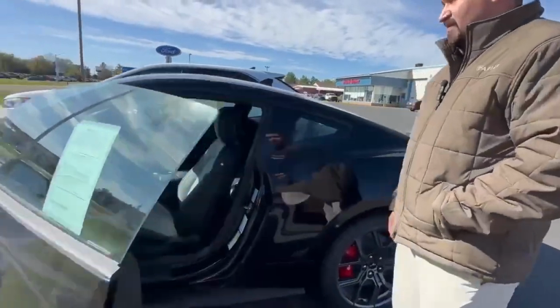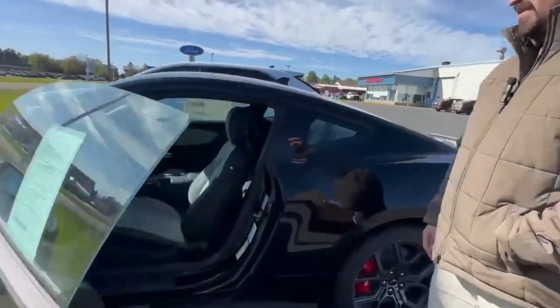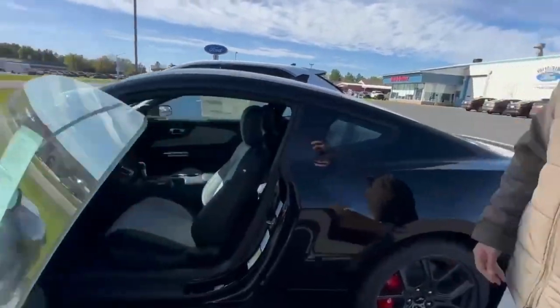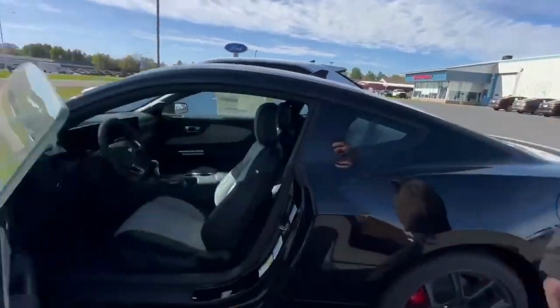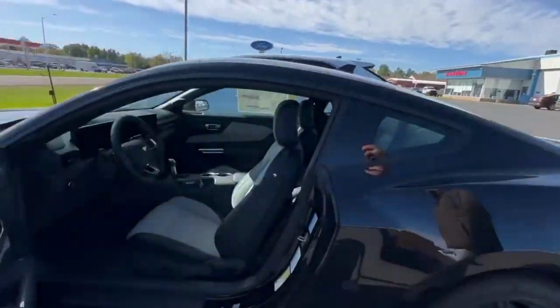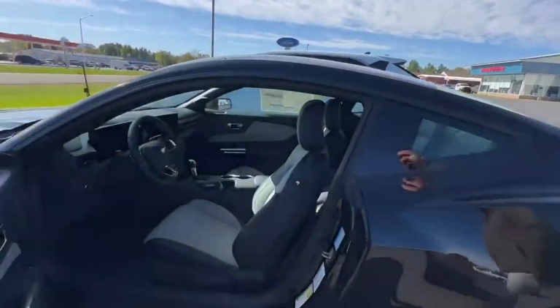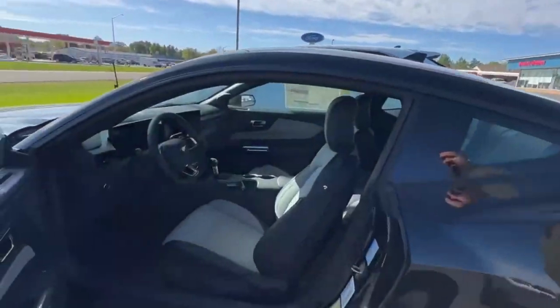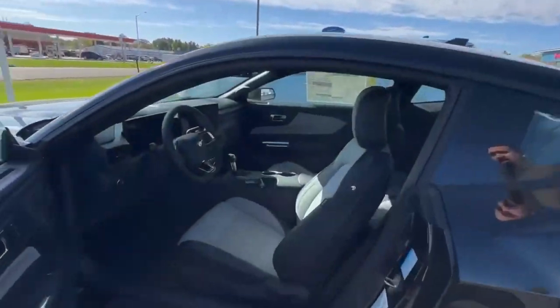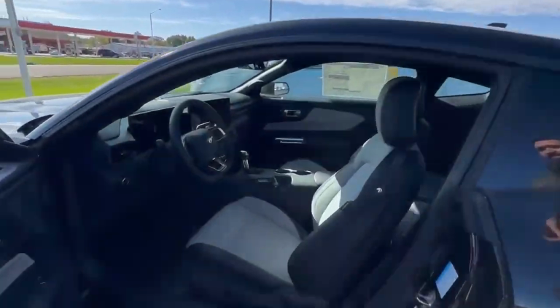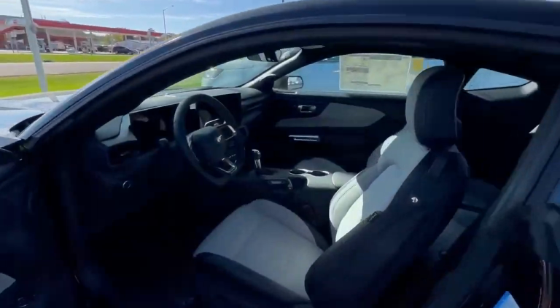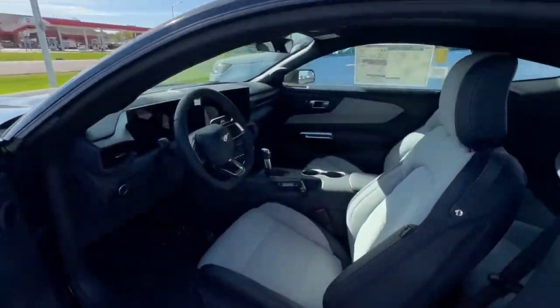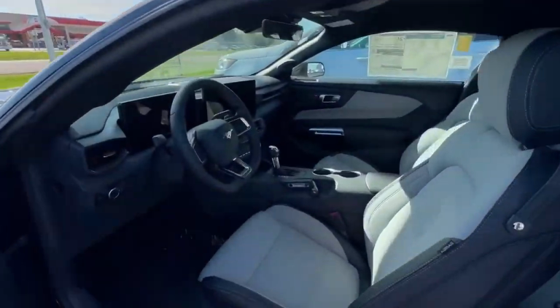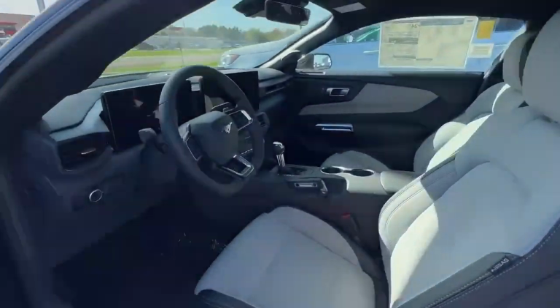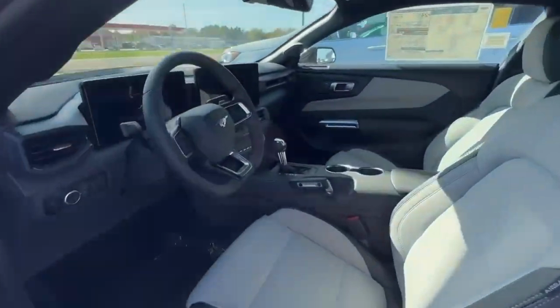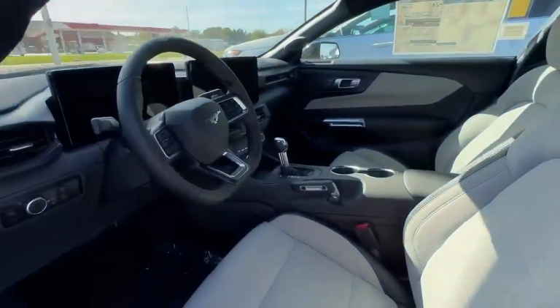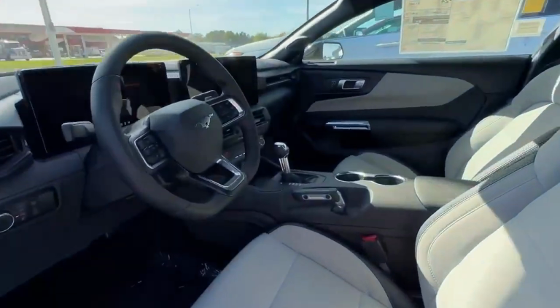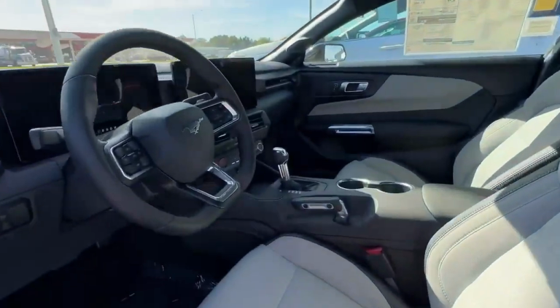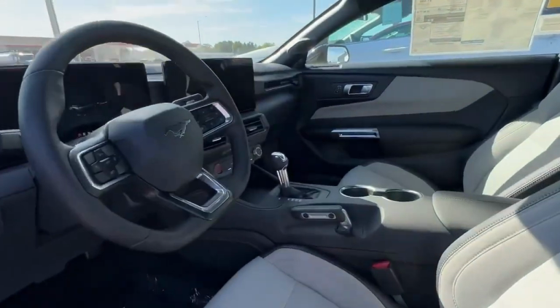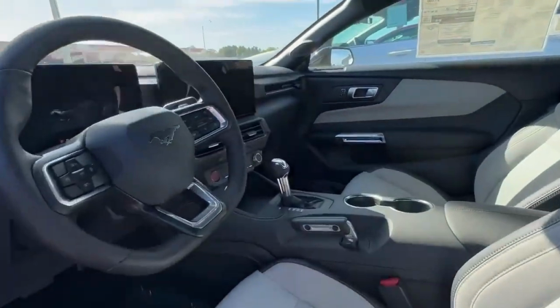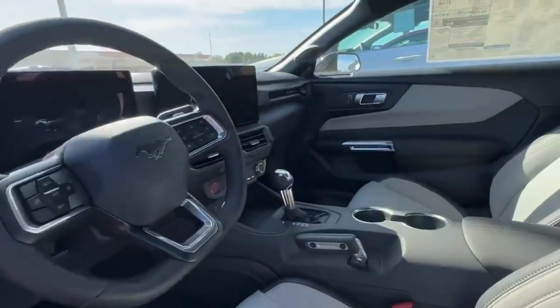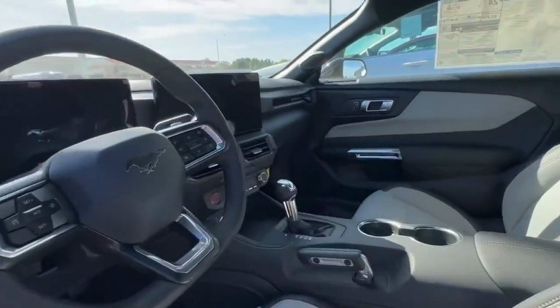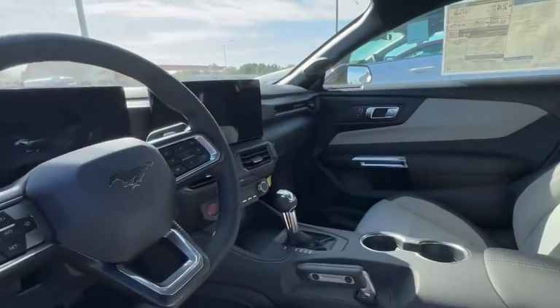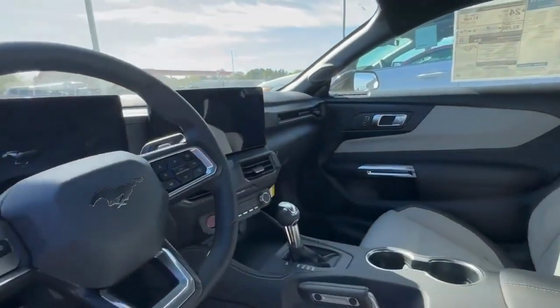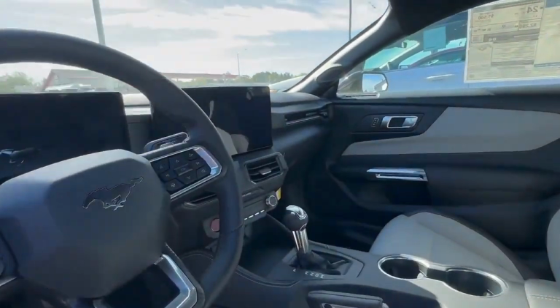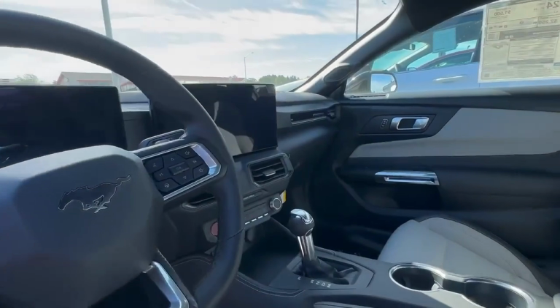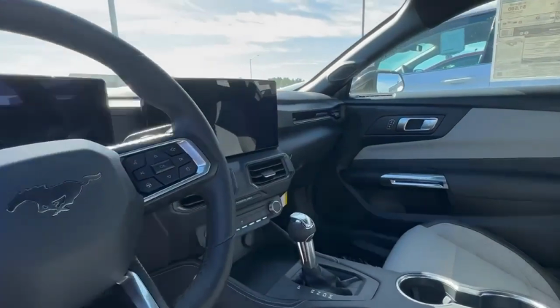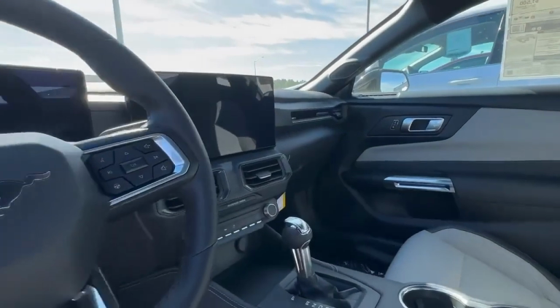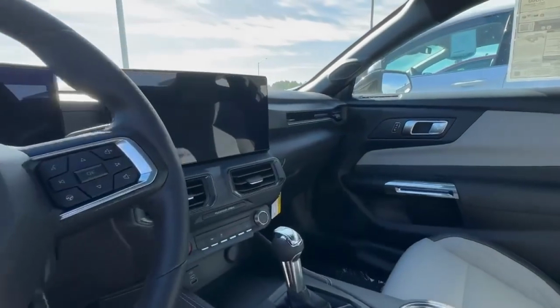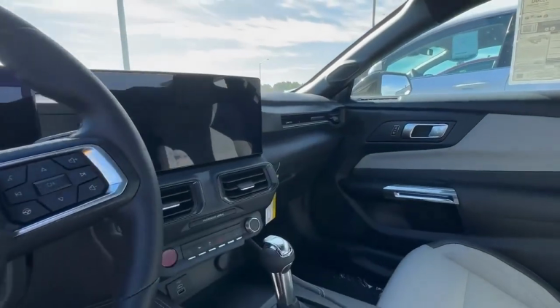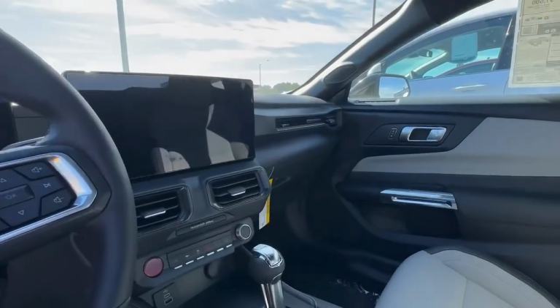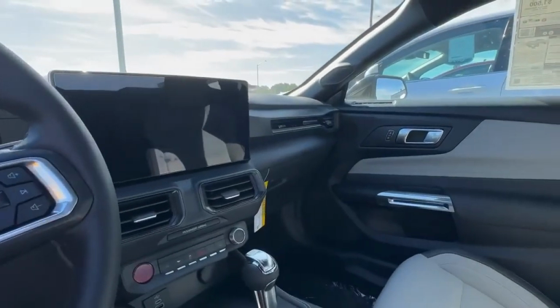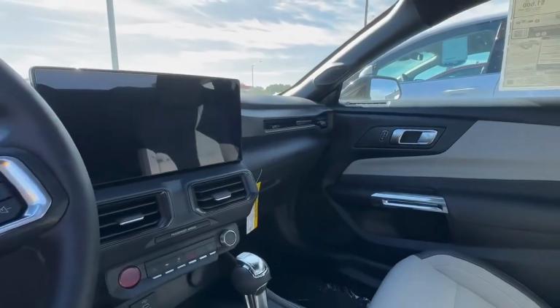Let's take a look inside here. Beautiful seats, all power seats. Look at that screen, it's massive.